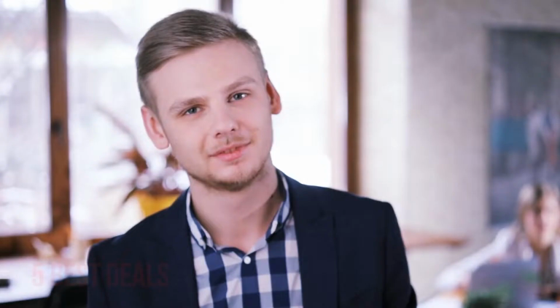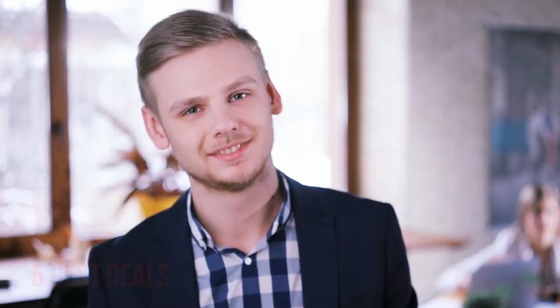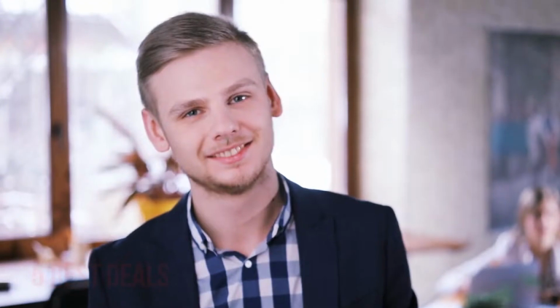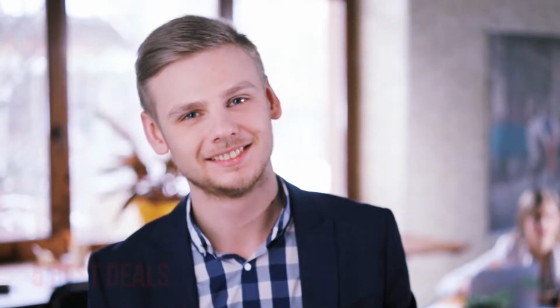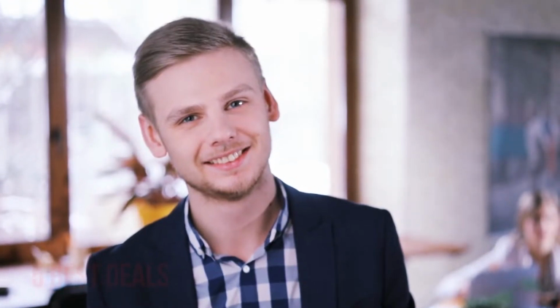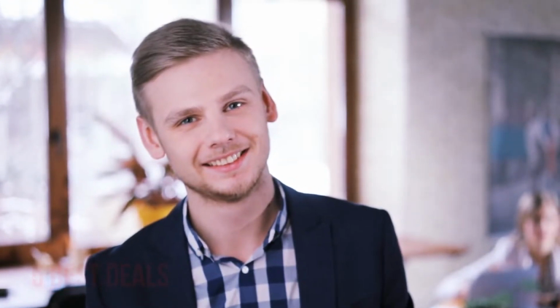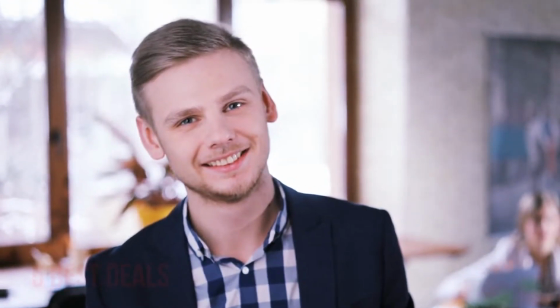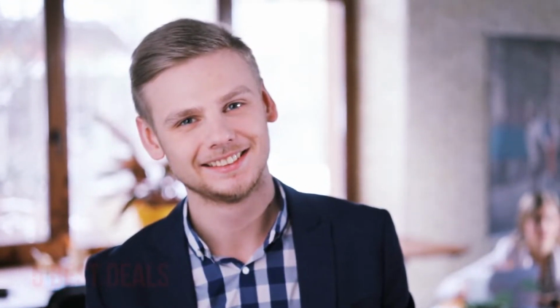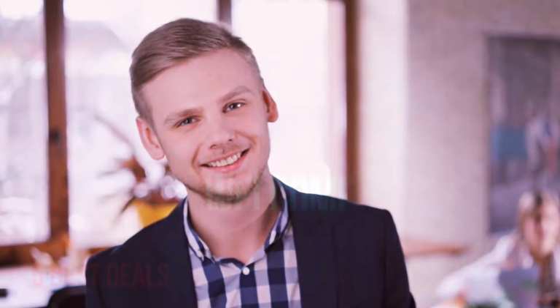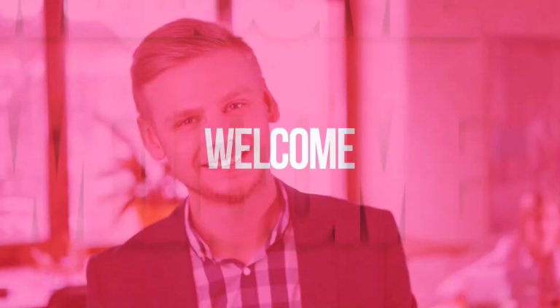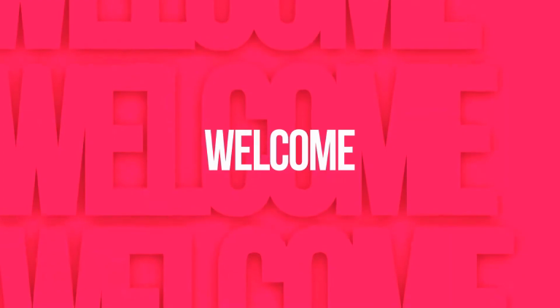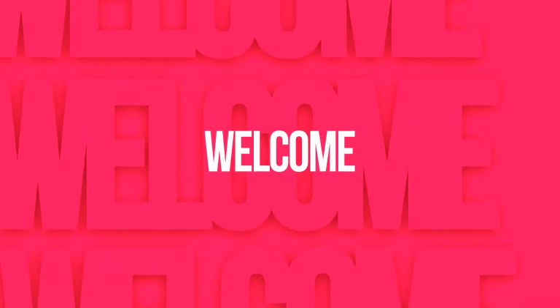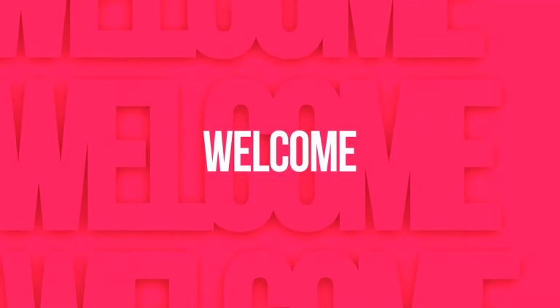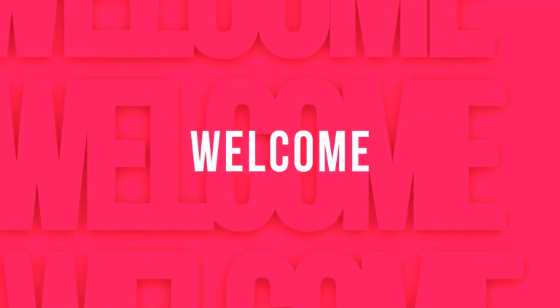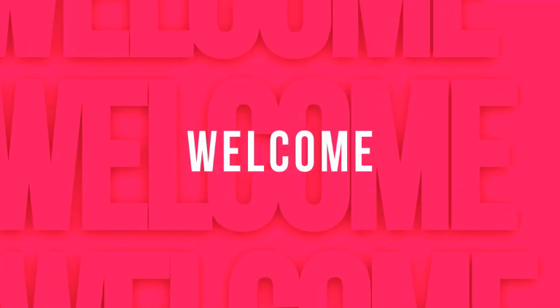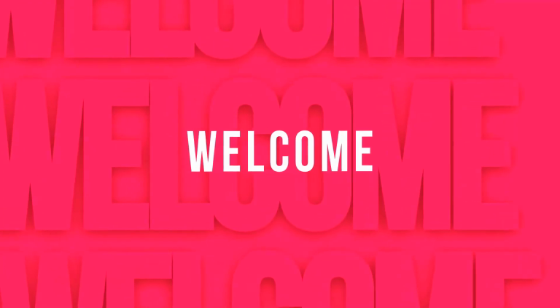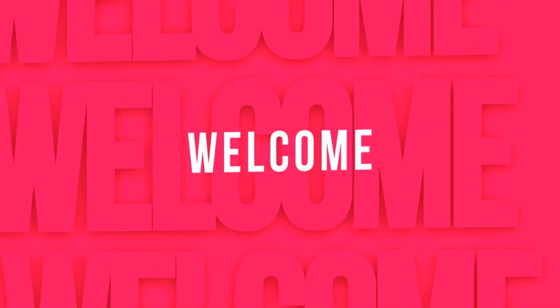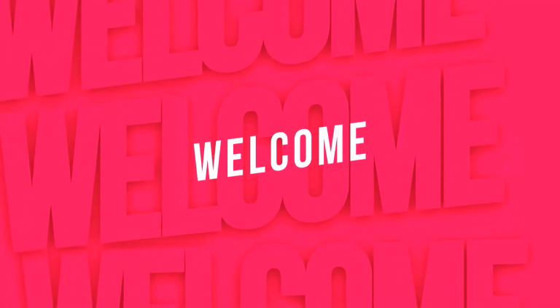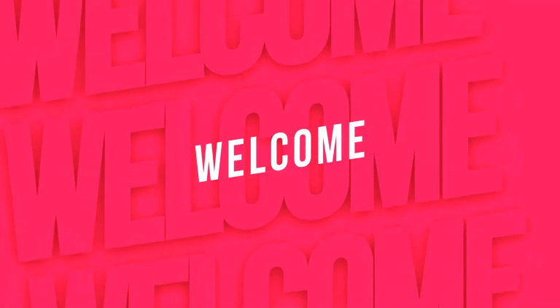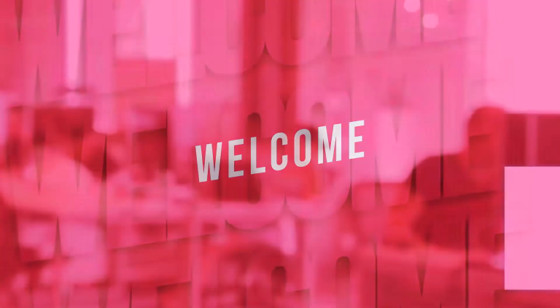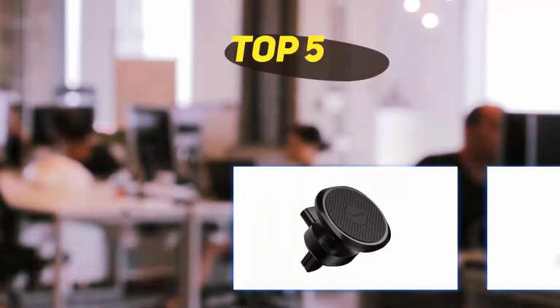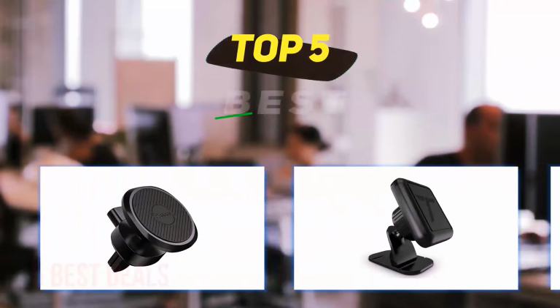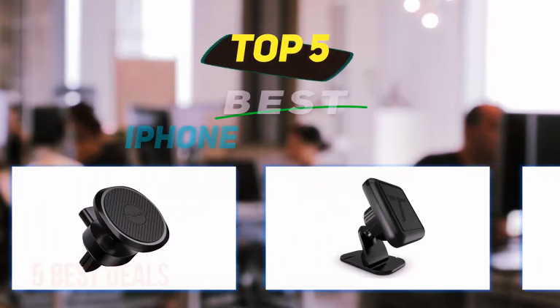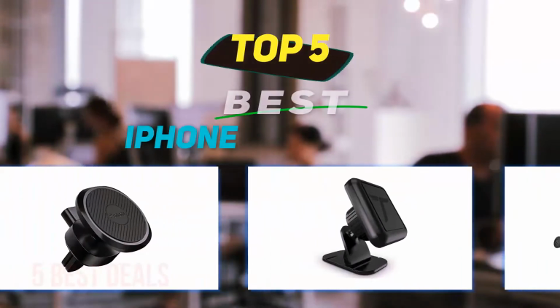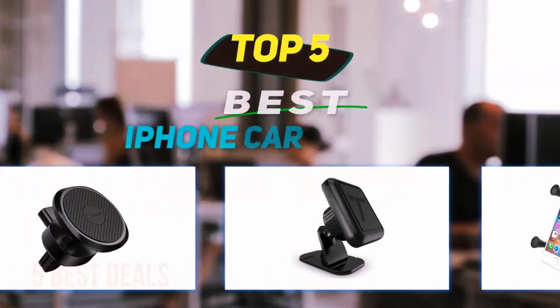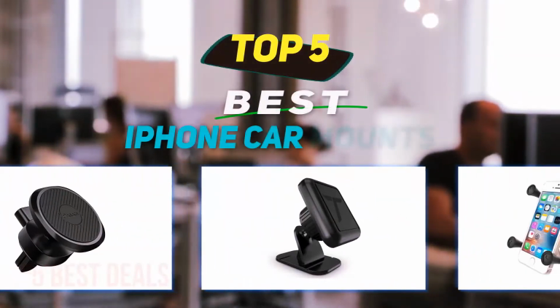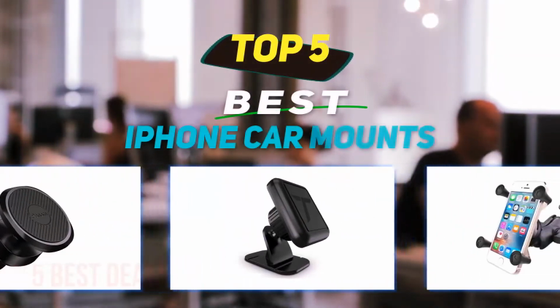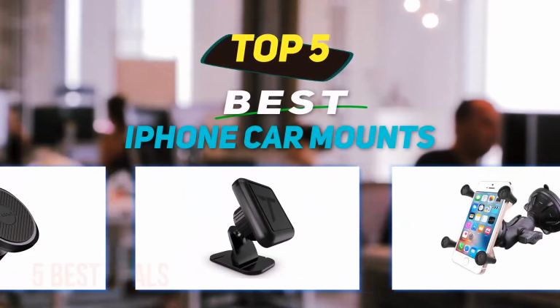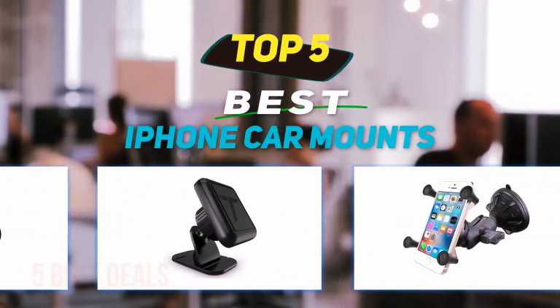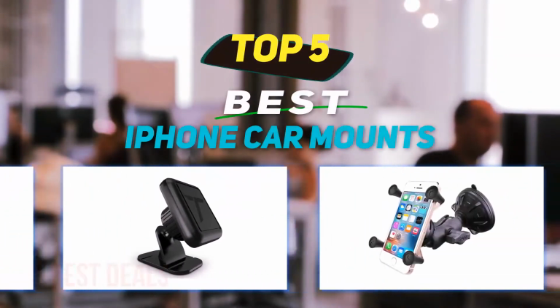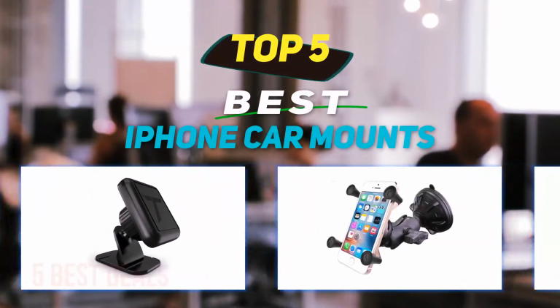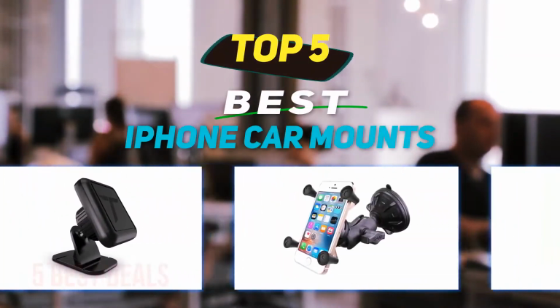Hey guys, welcome back to my channel. In this video I'm going to talk about the top 5 best iPhone car mounts.